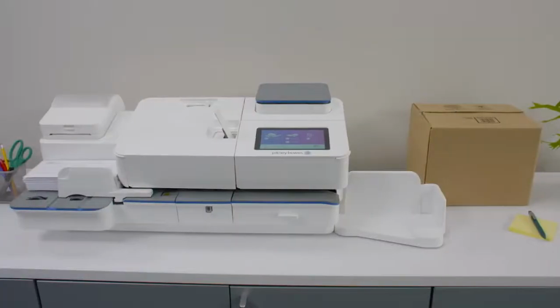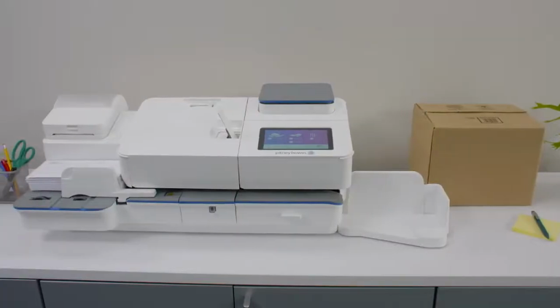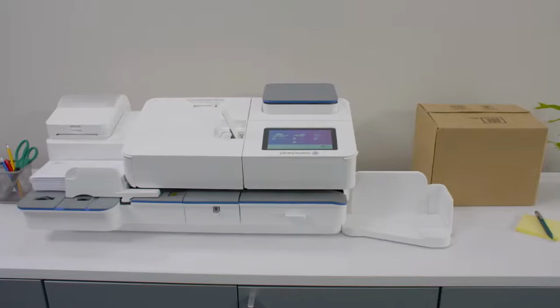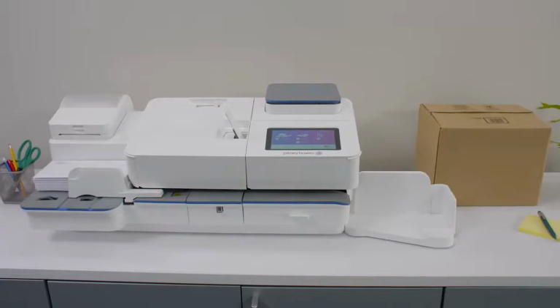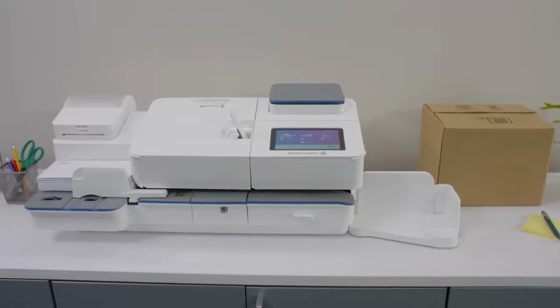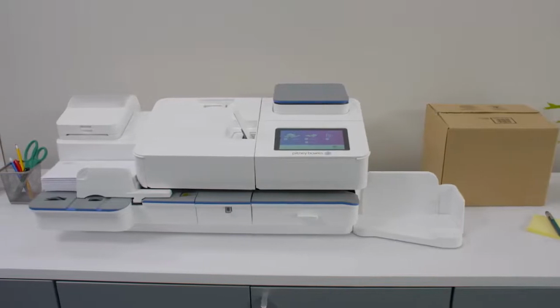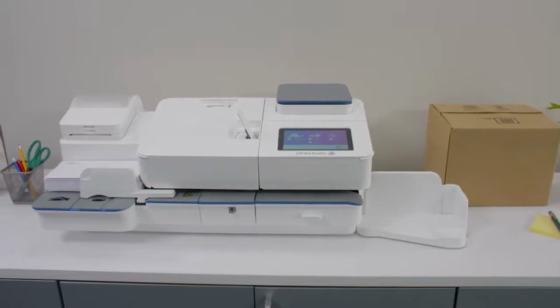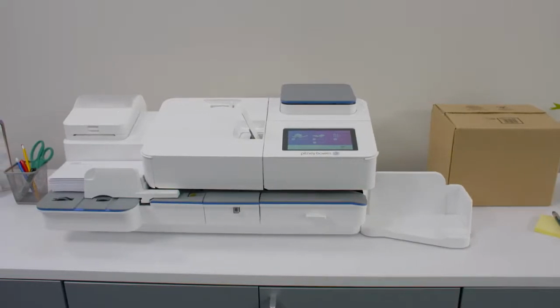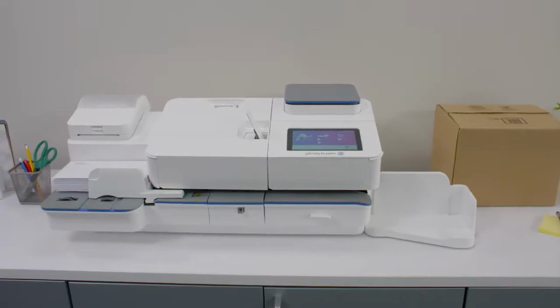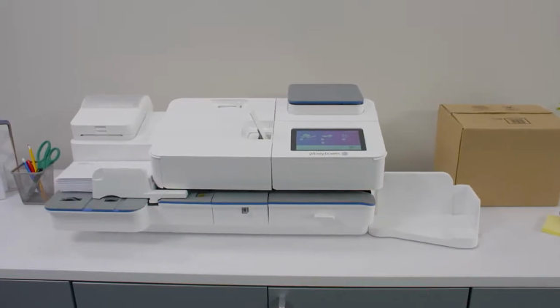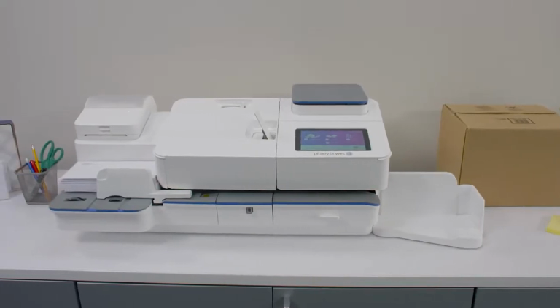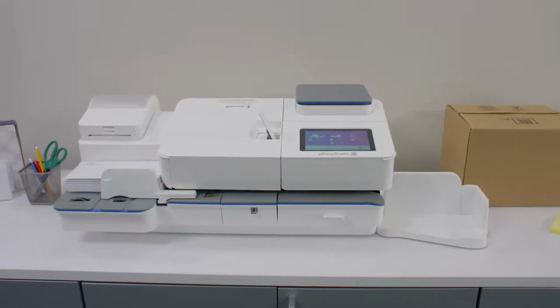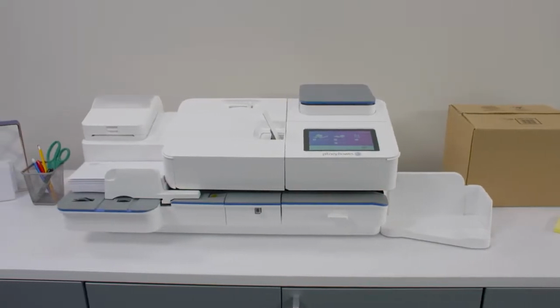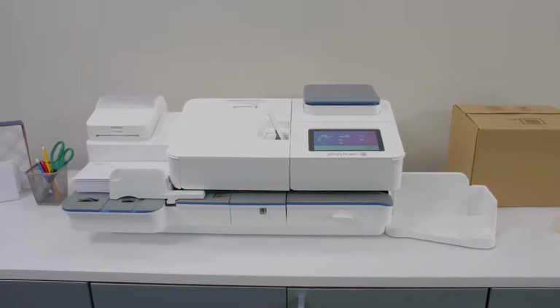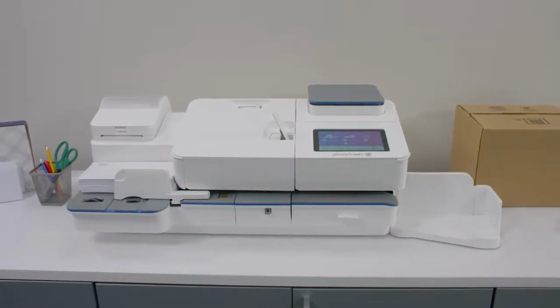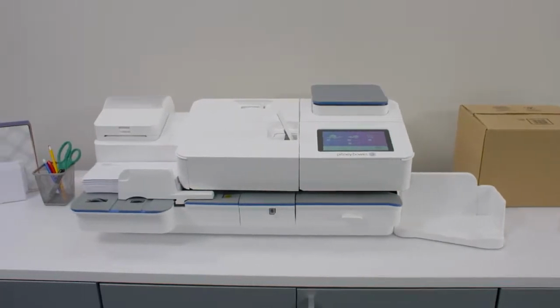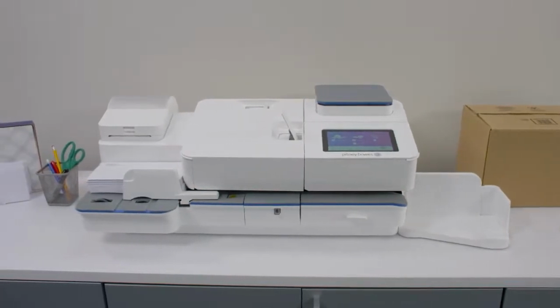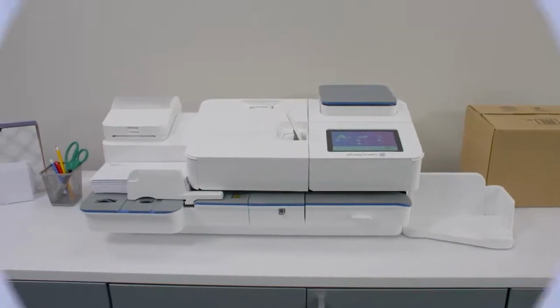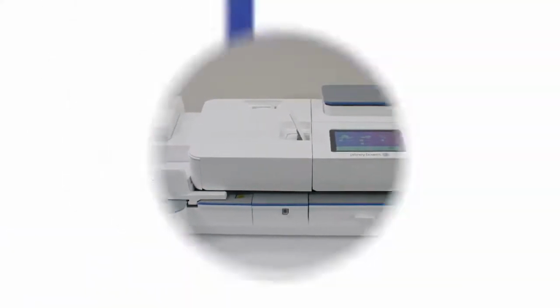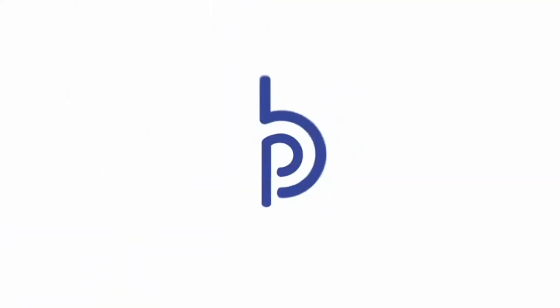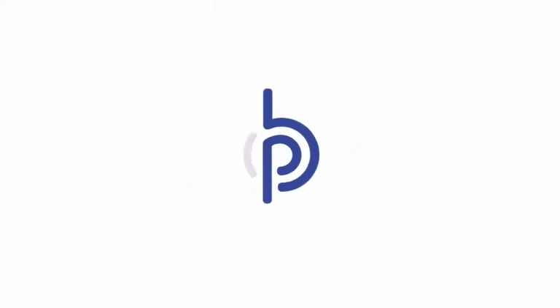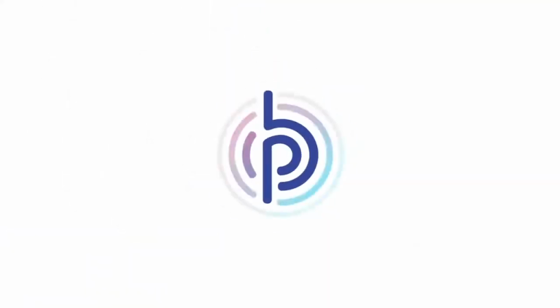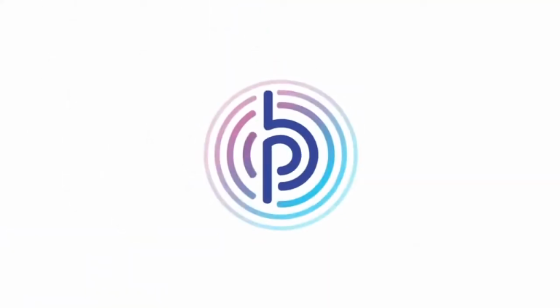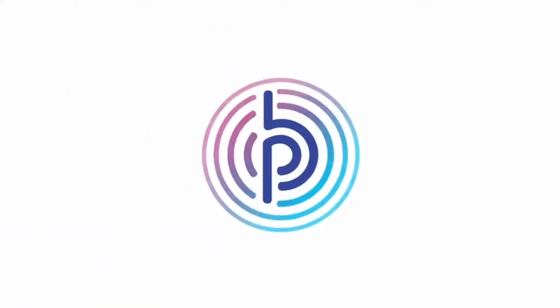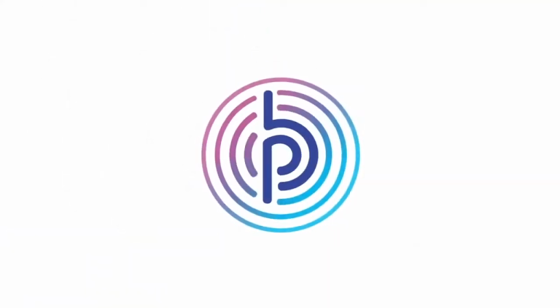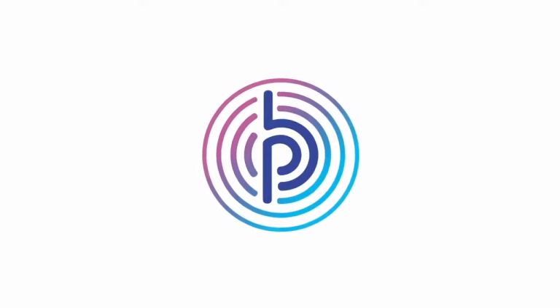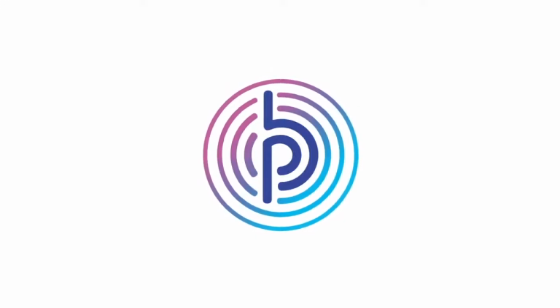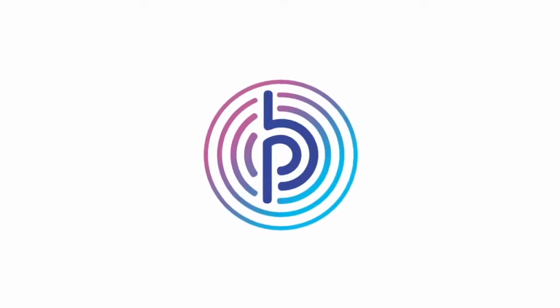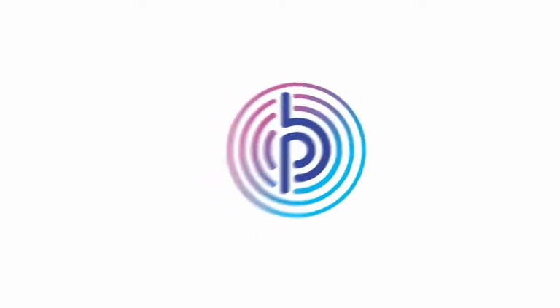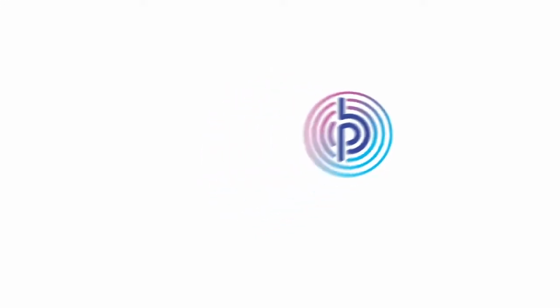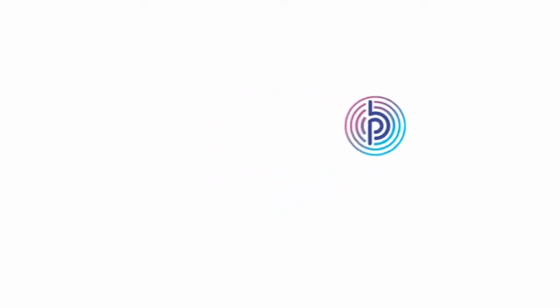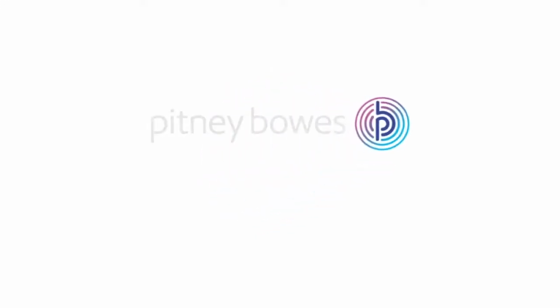Simplify your mailing and shipping with our easy-to-use automatic sending solution. SendPro C Auto from Pitney Bowes.